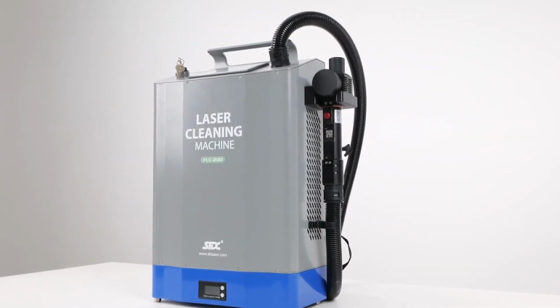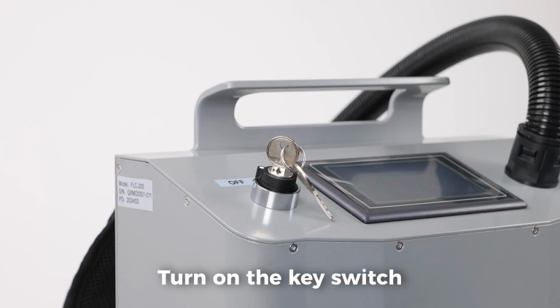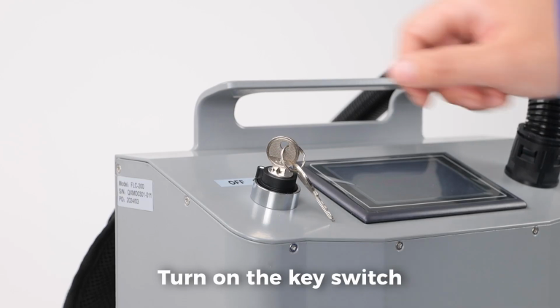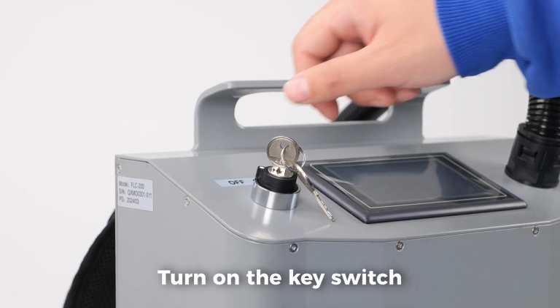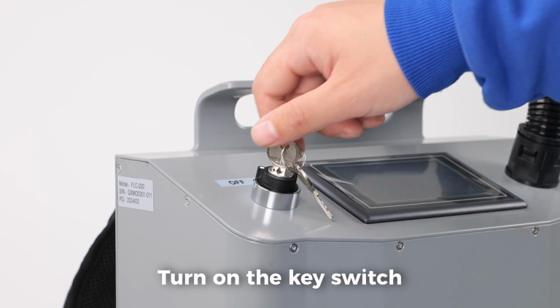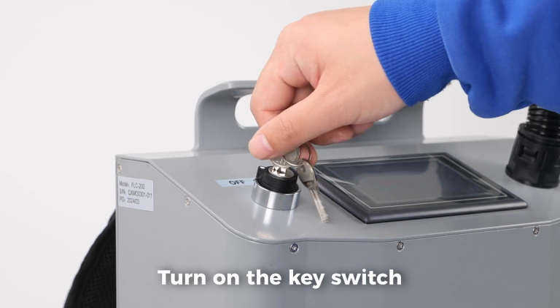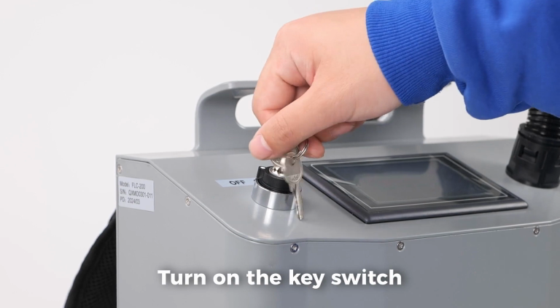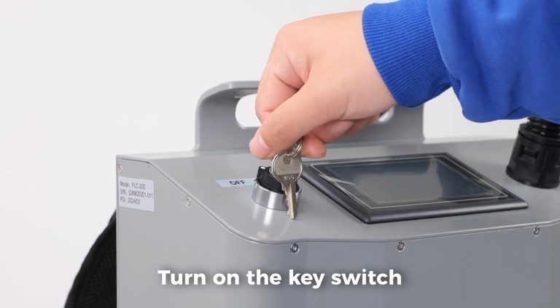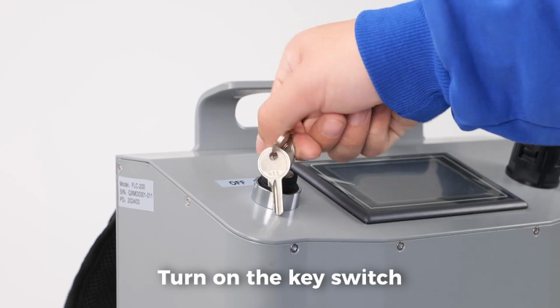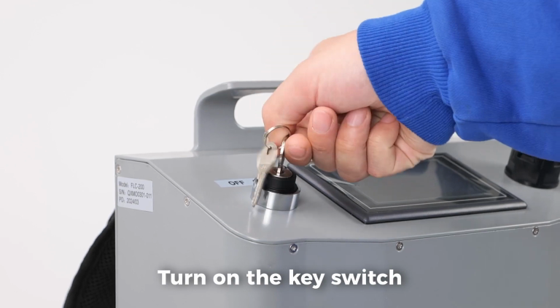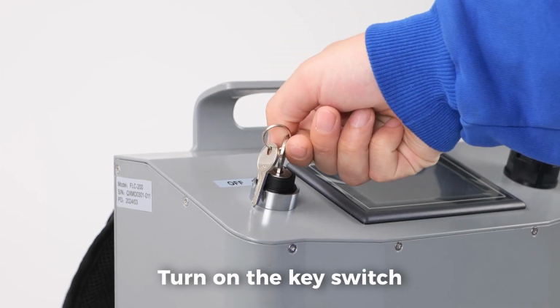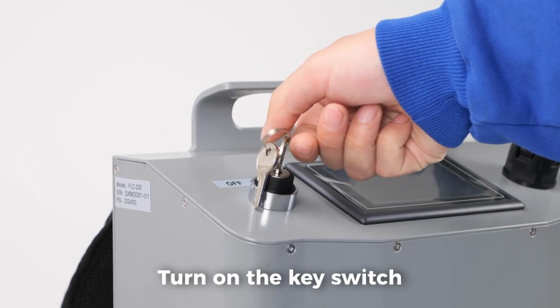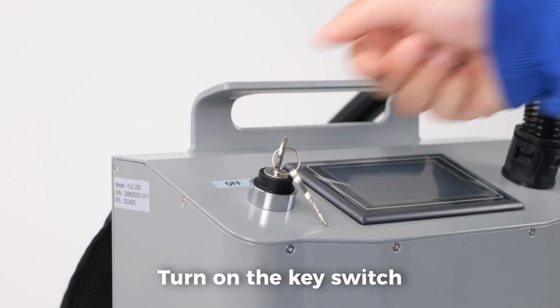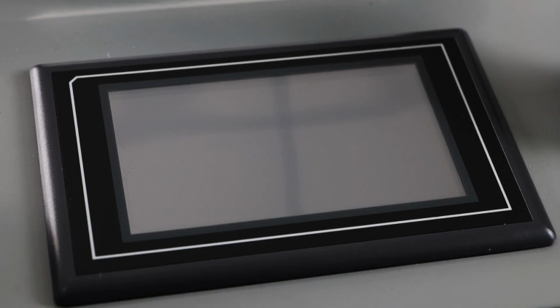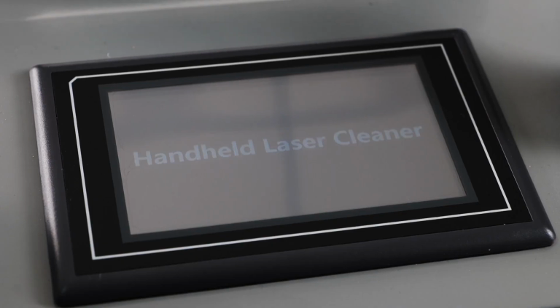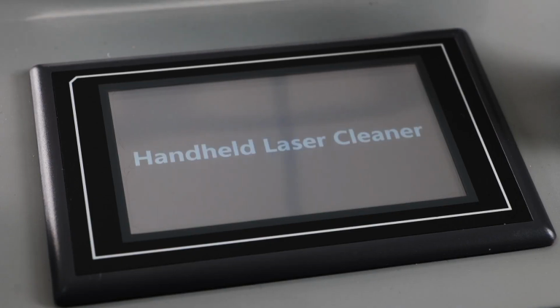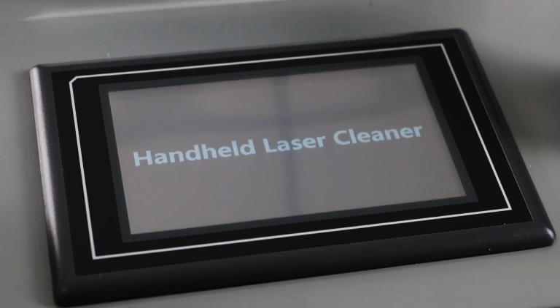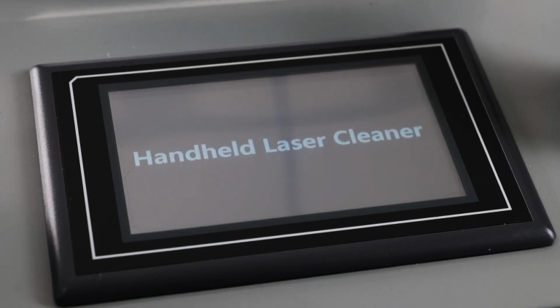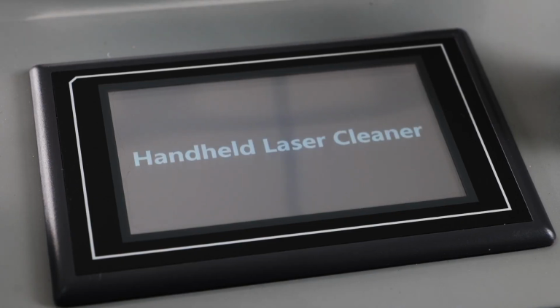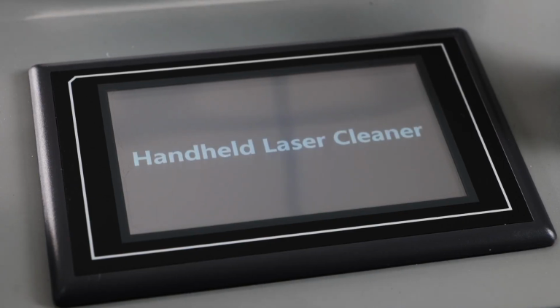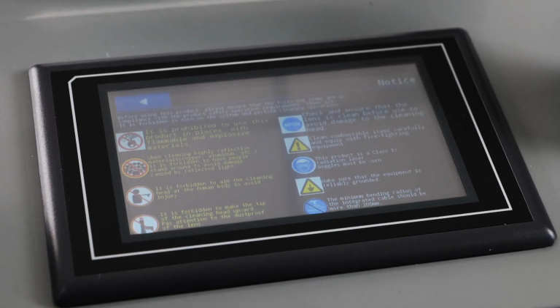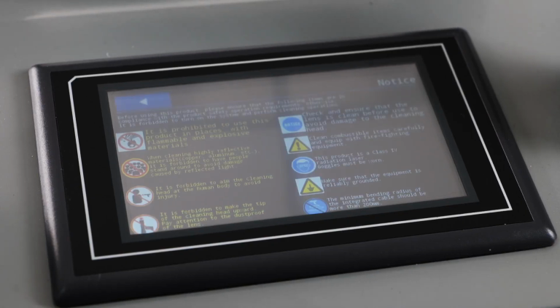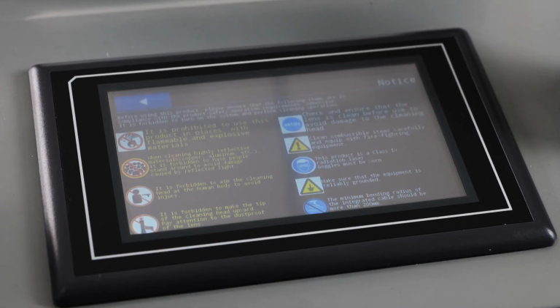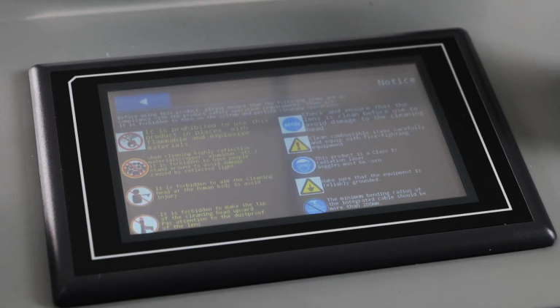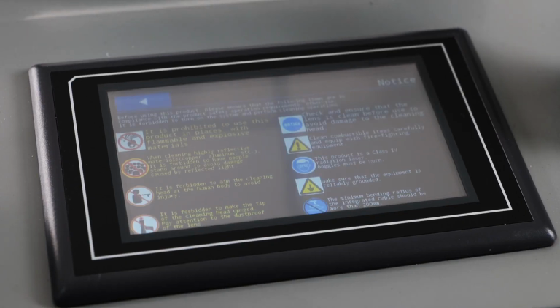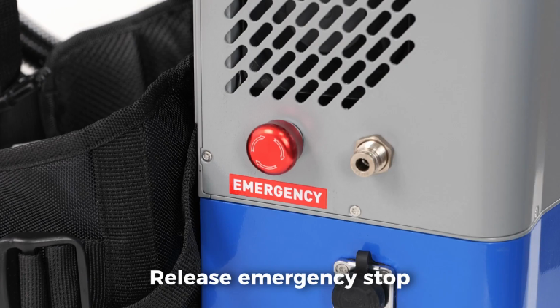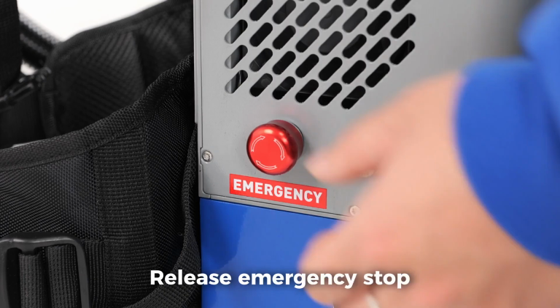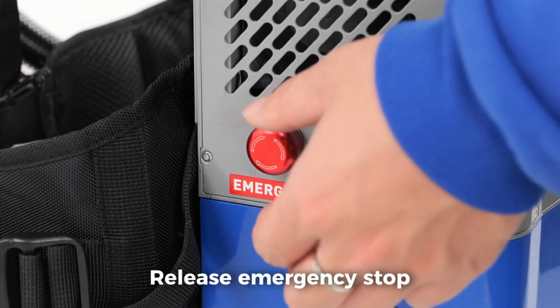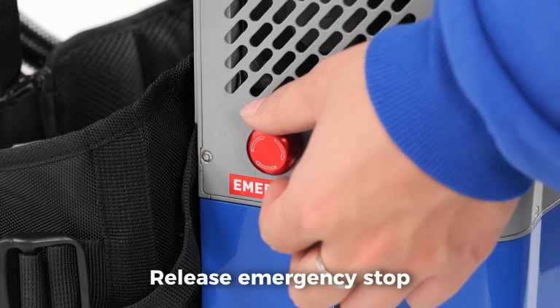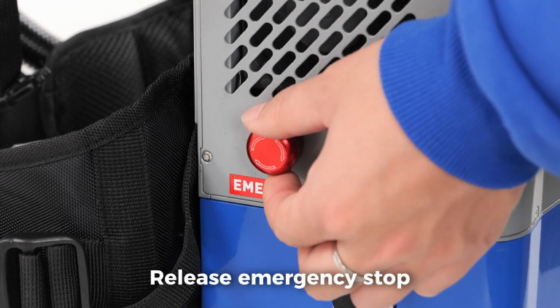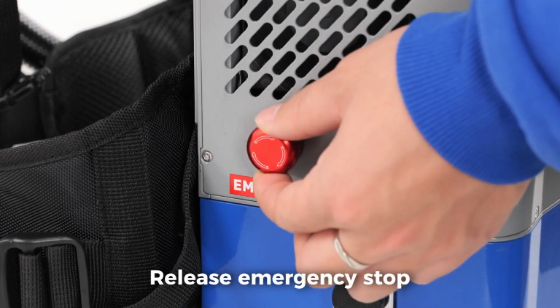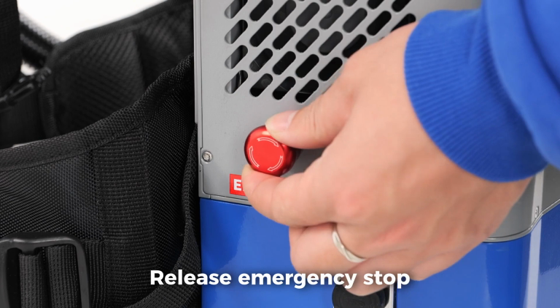Turn on the key switch. Release the emergency stop.